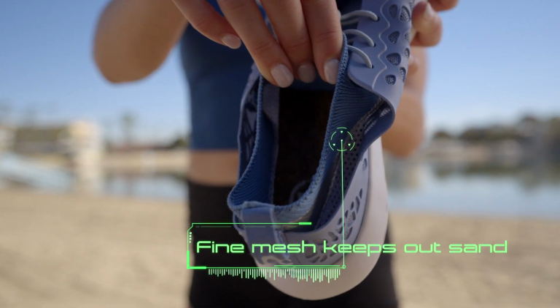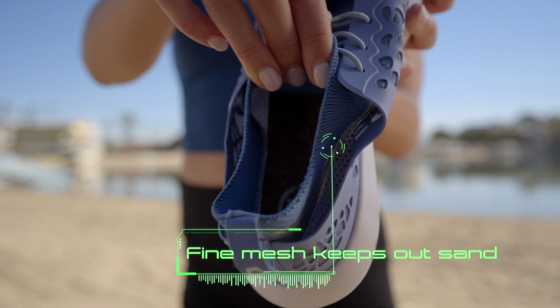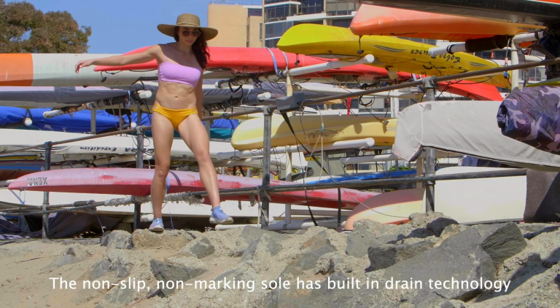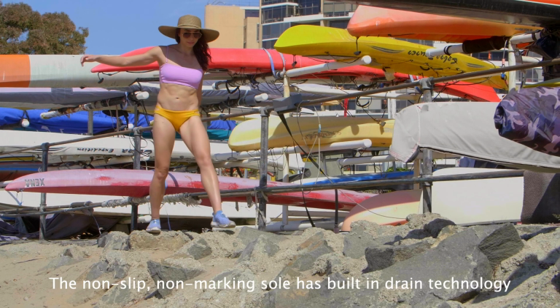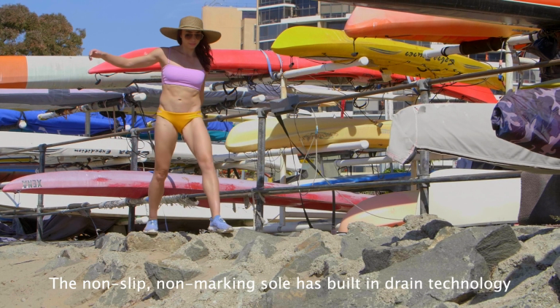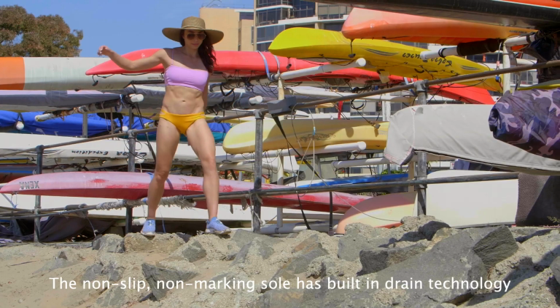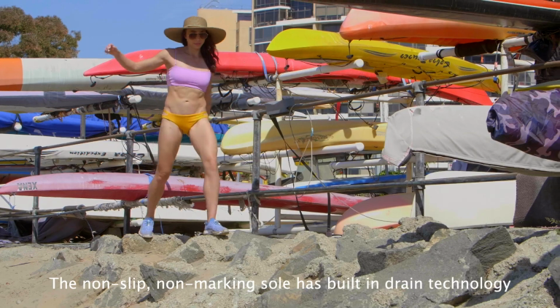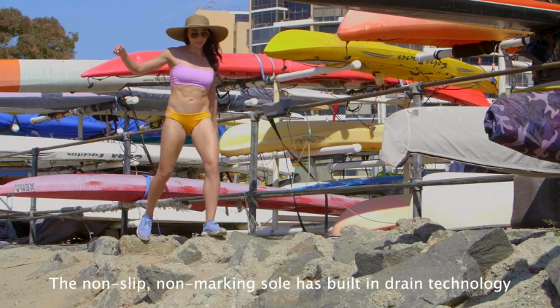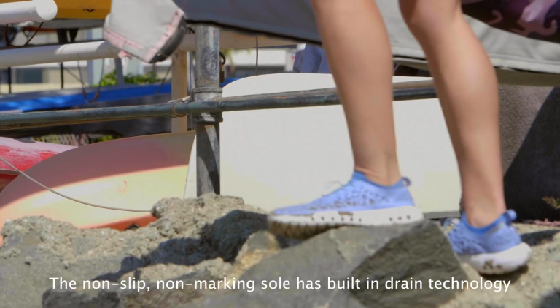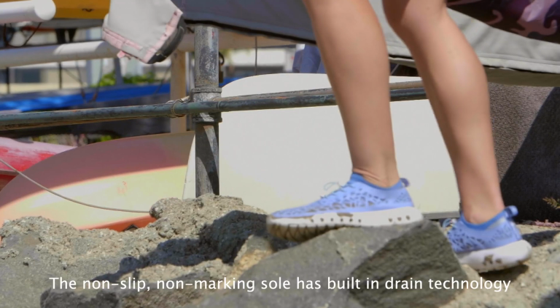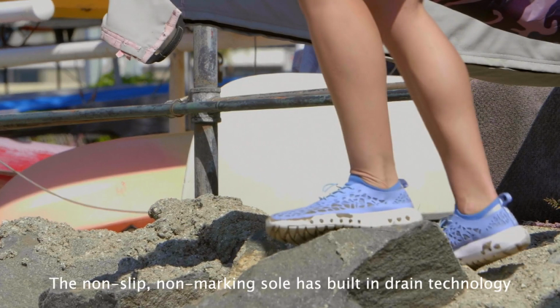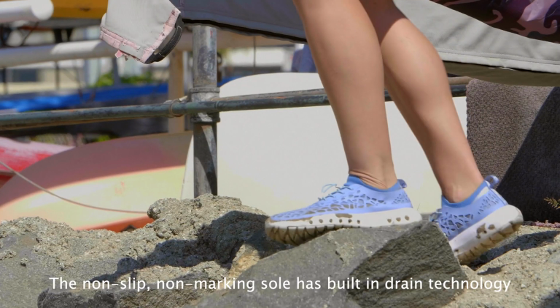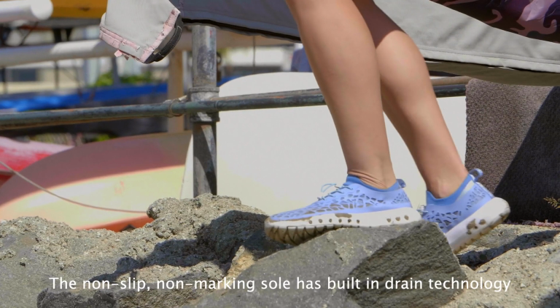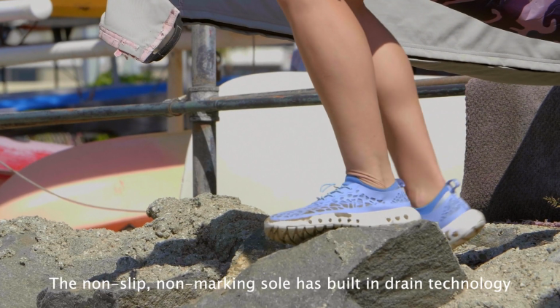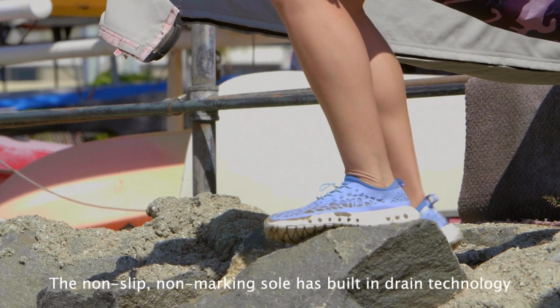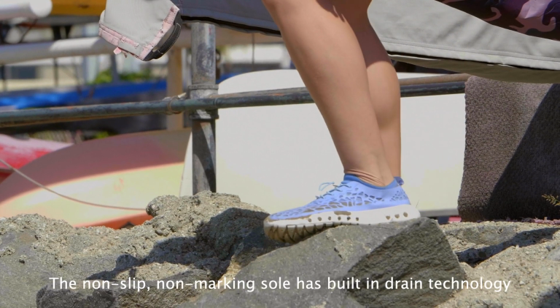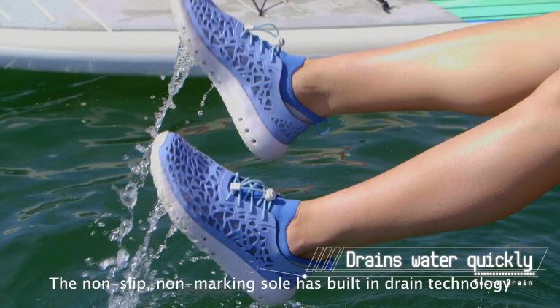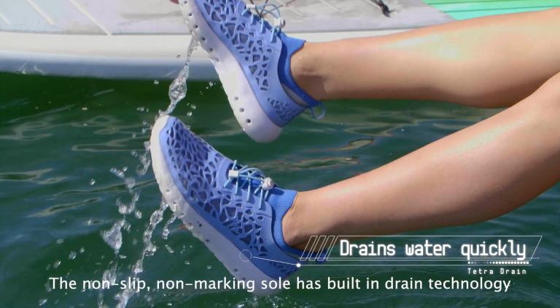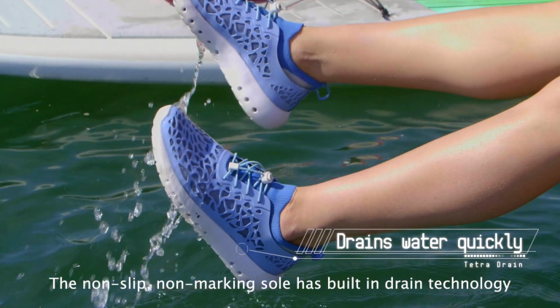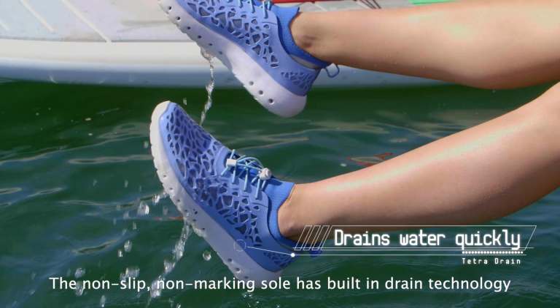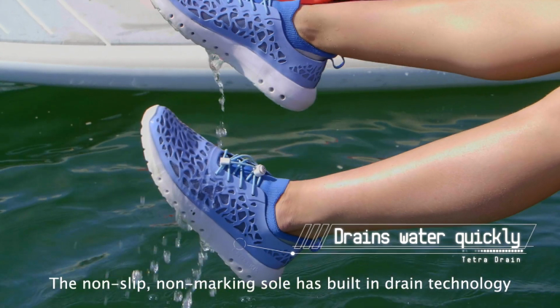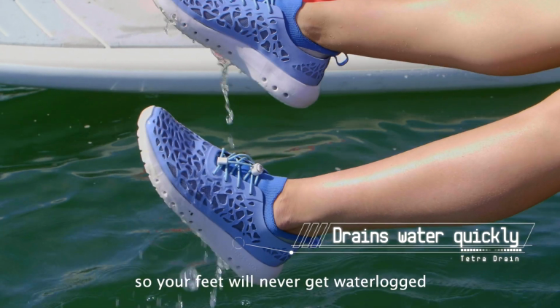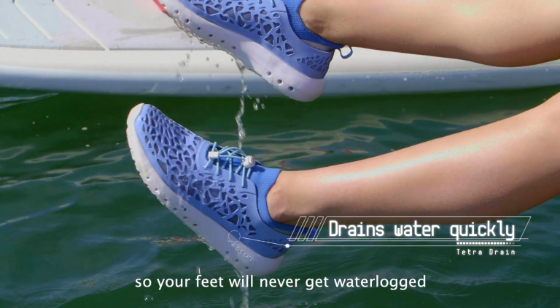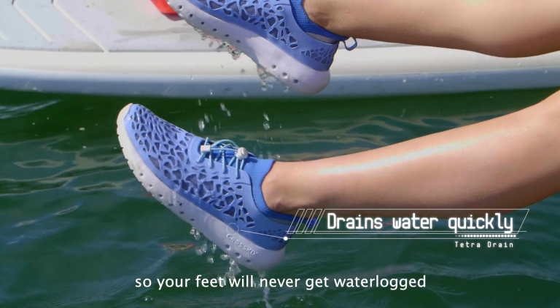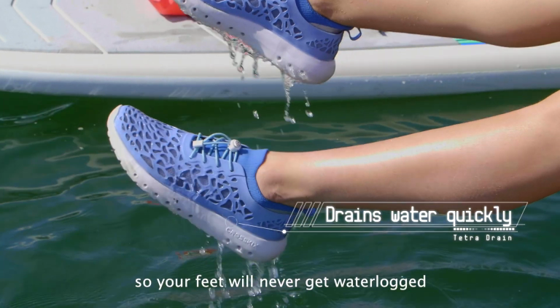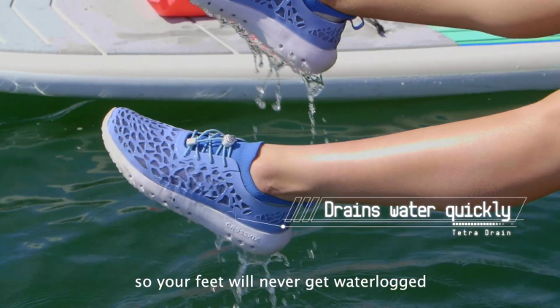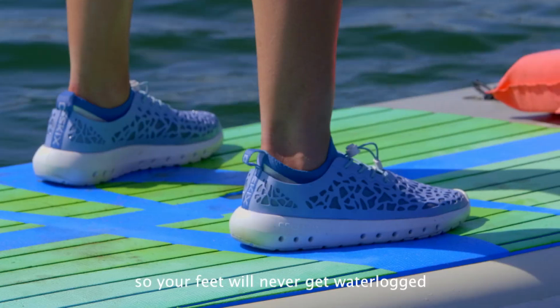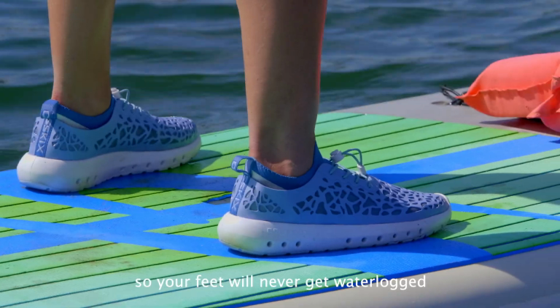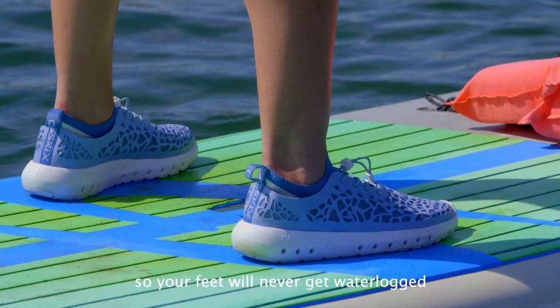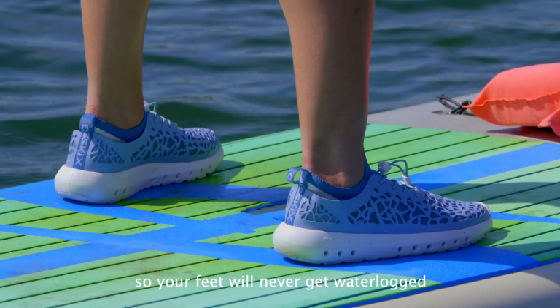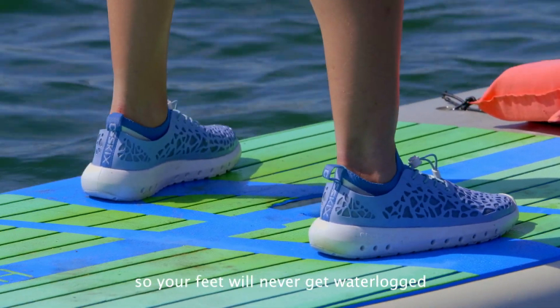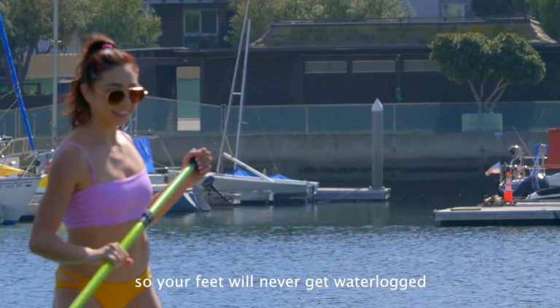The non-slip, non-marking sole has built-in drain technology, so your feet will never get waterlogged.